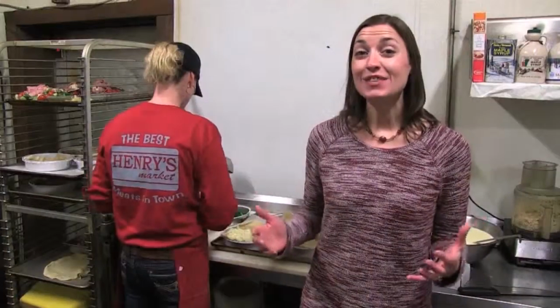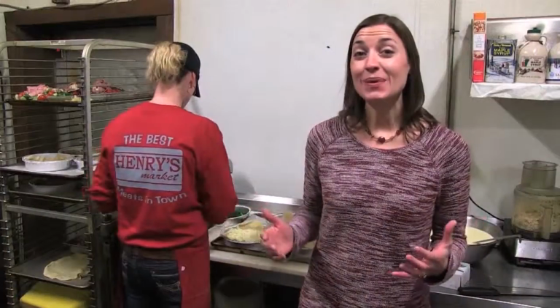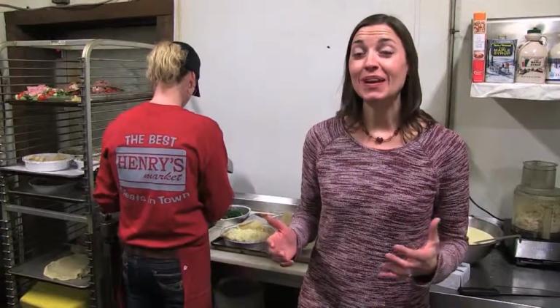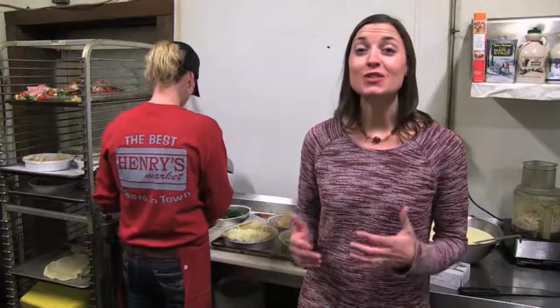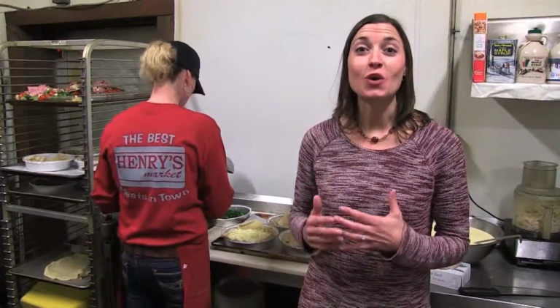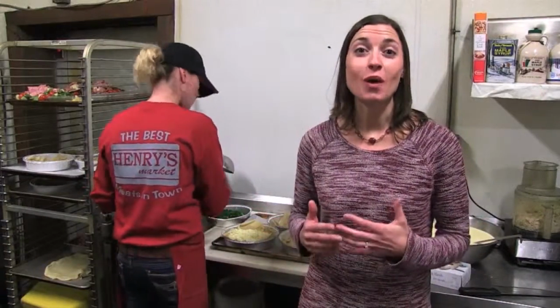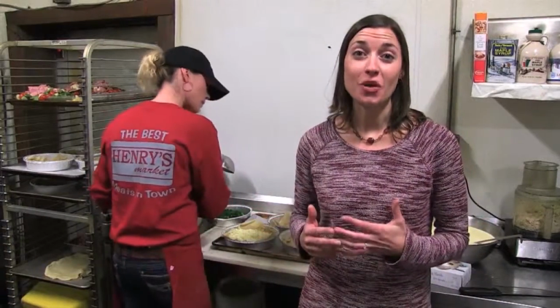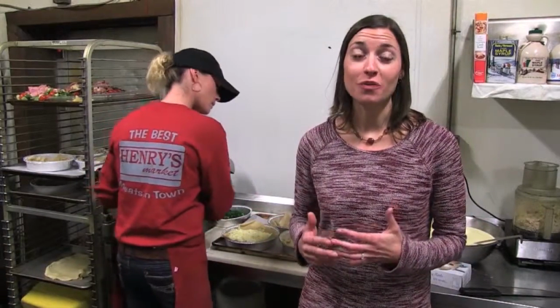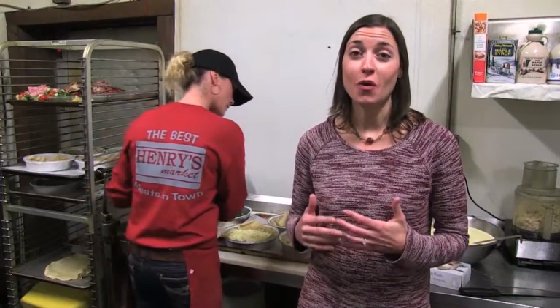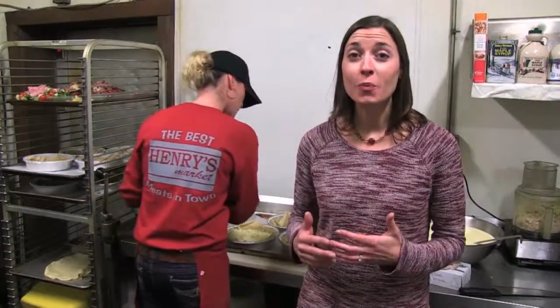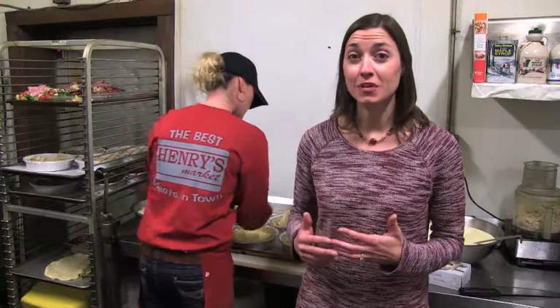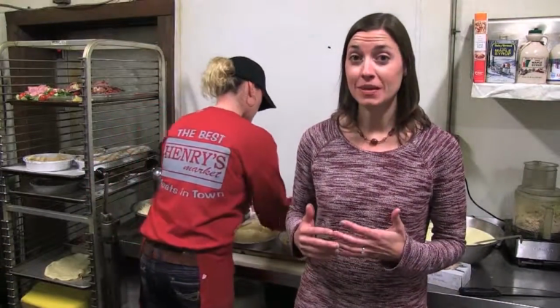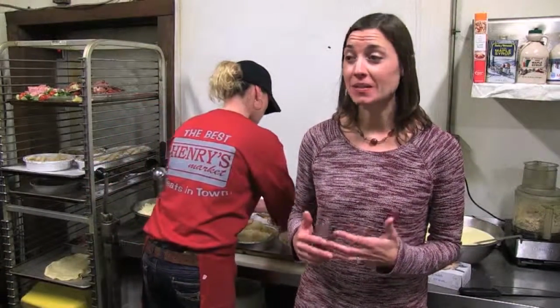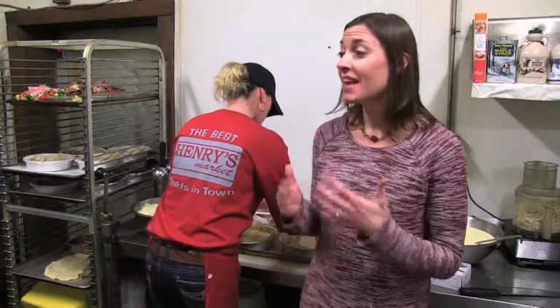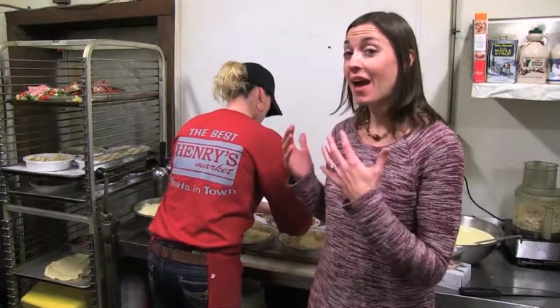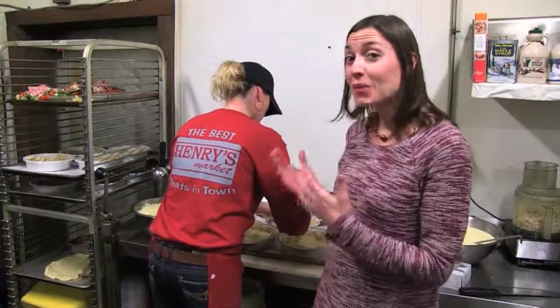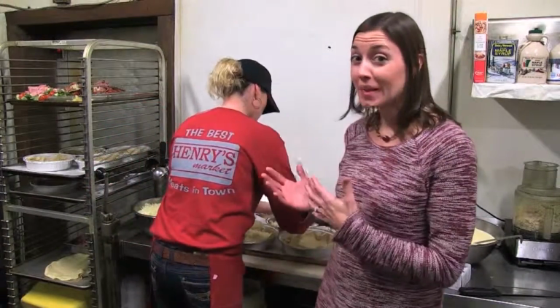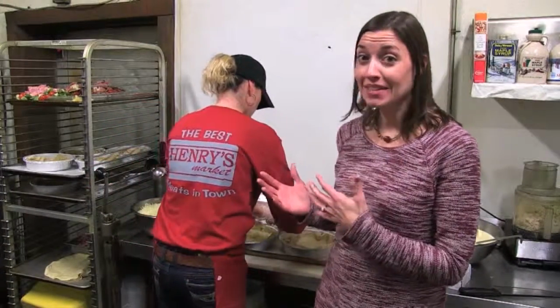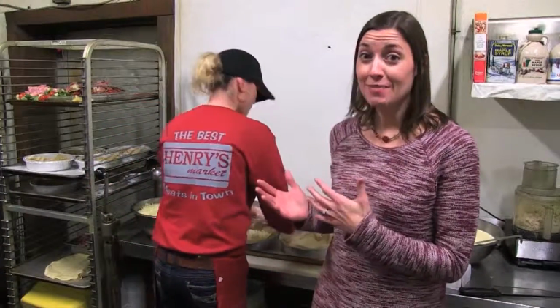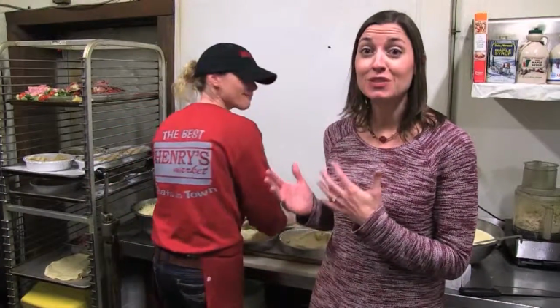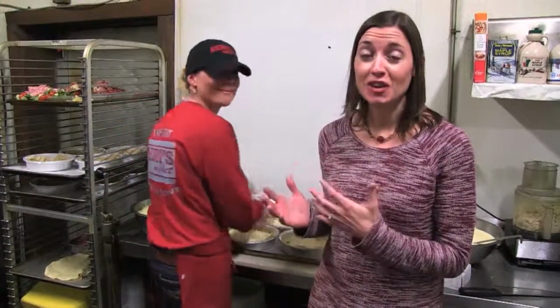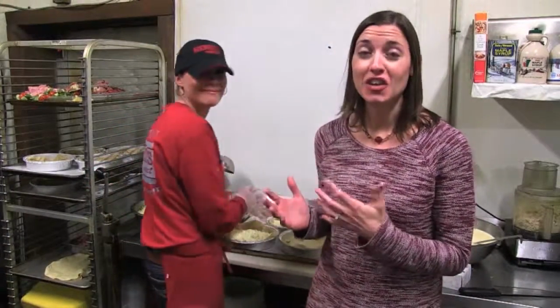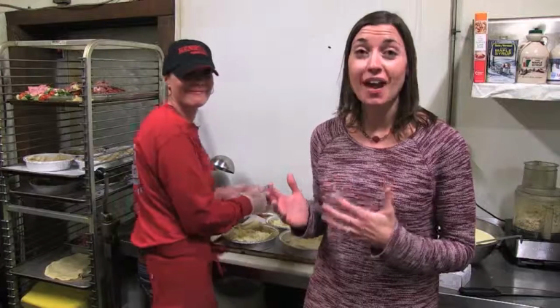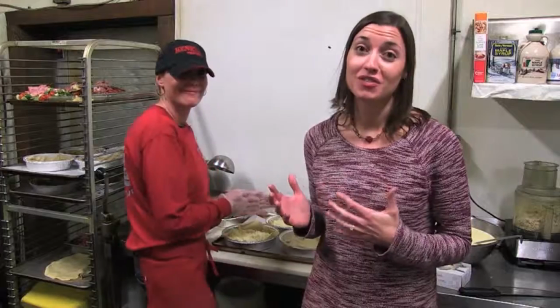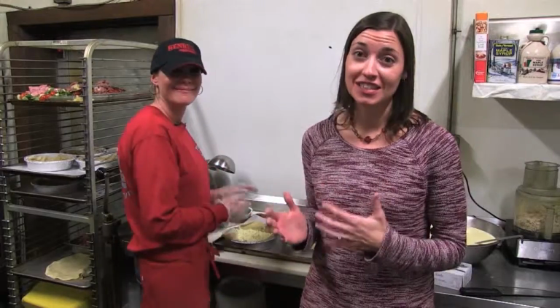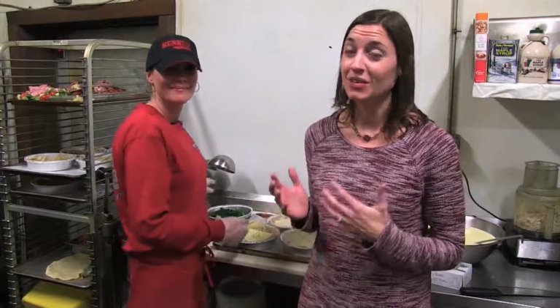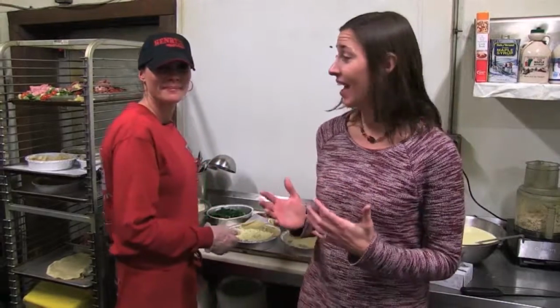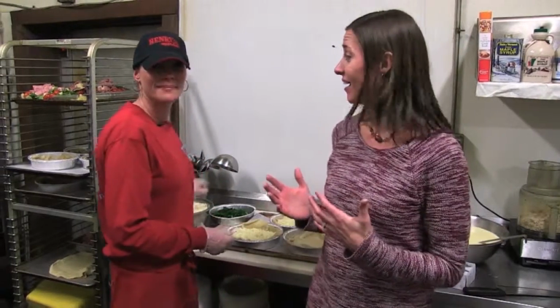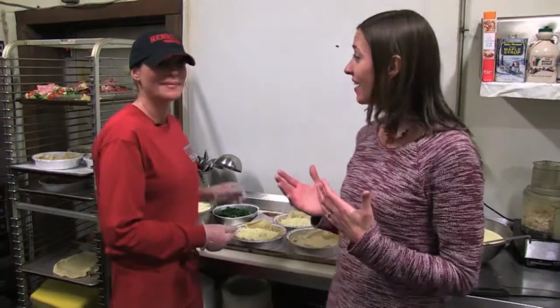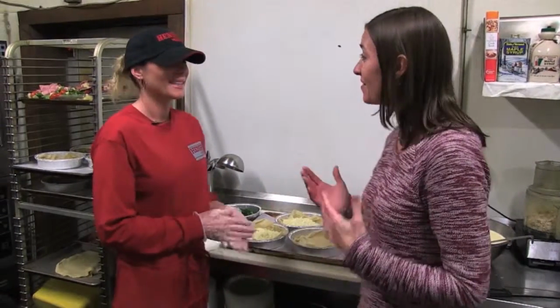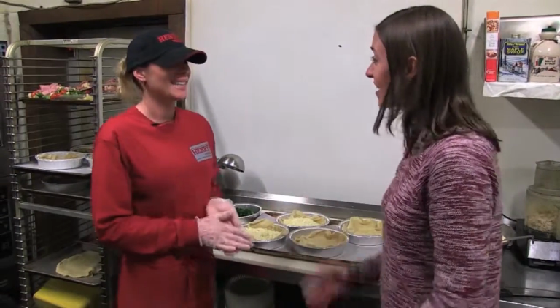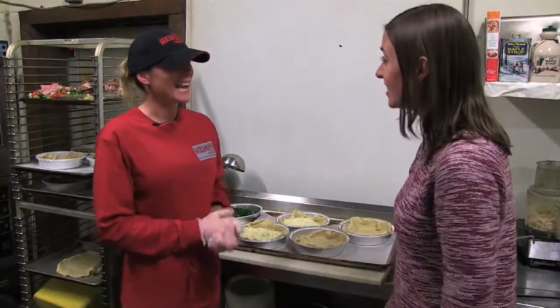Henry's Market is so well-known for their home-cooked meals that owner Mackenzie makes fresh here every single day.